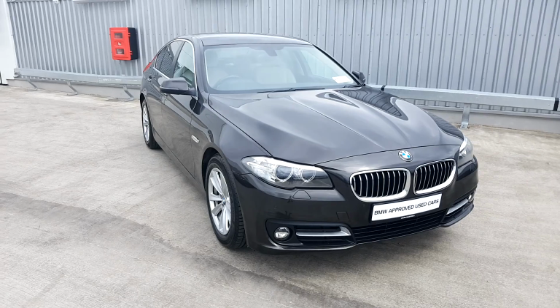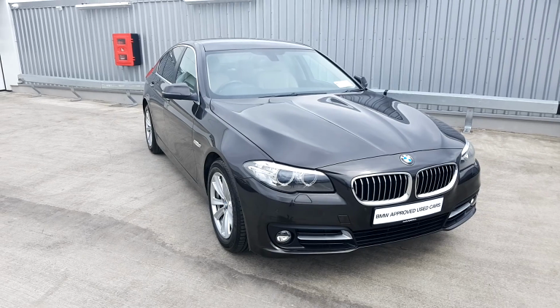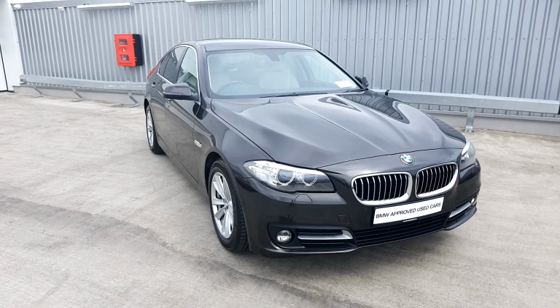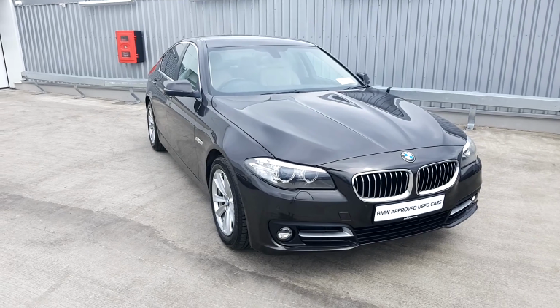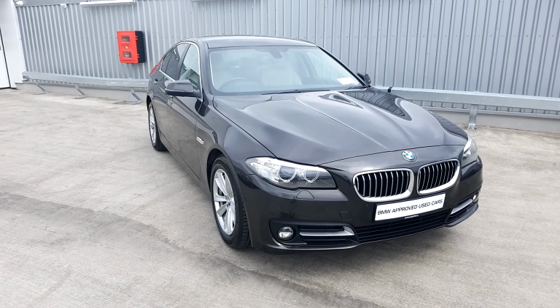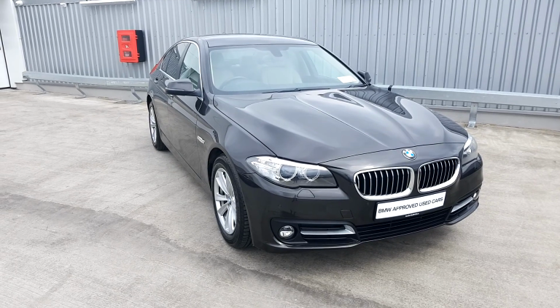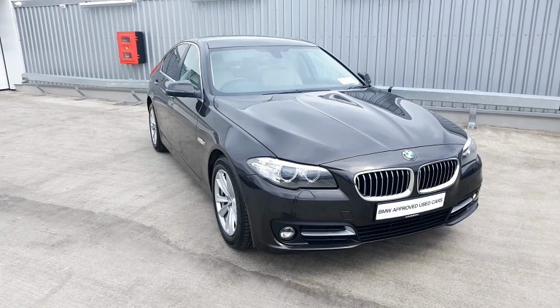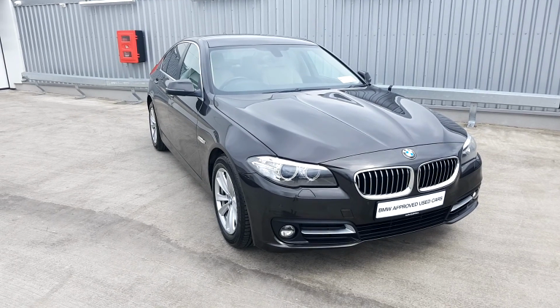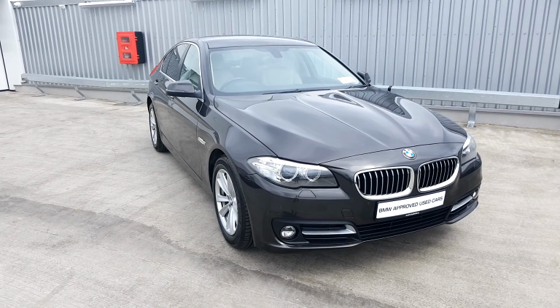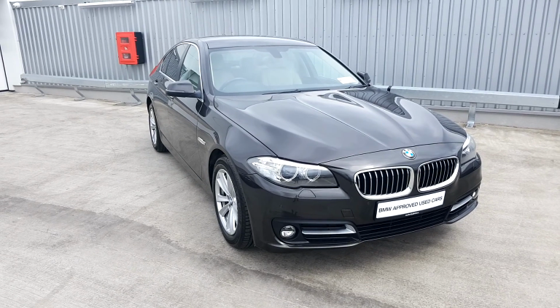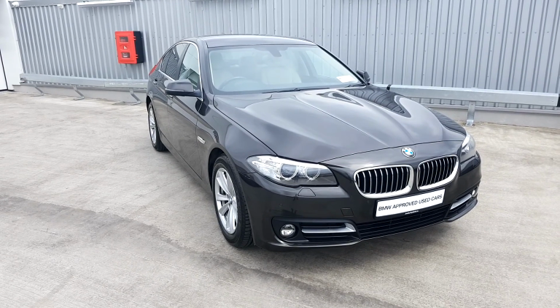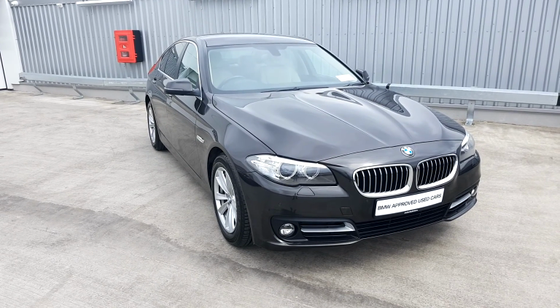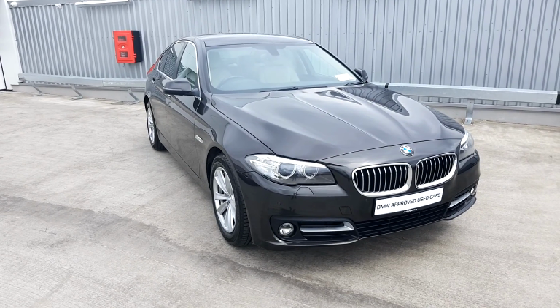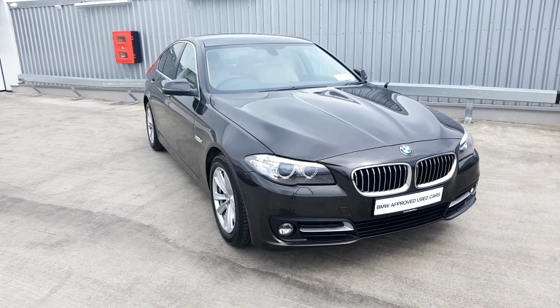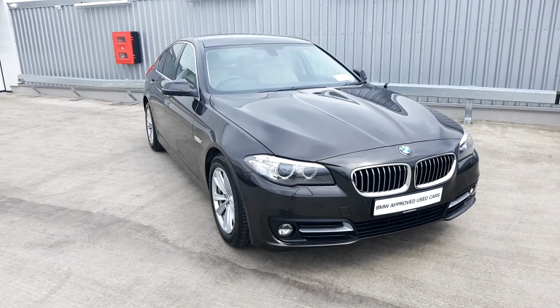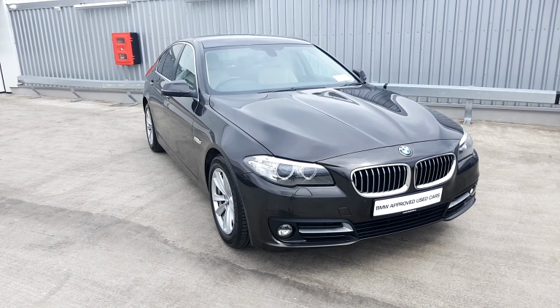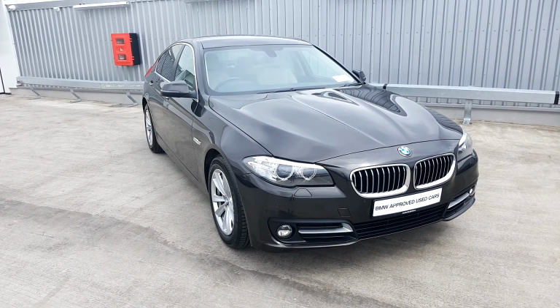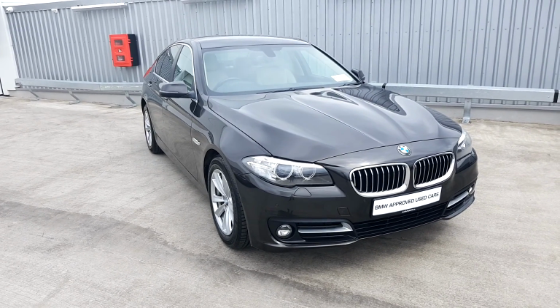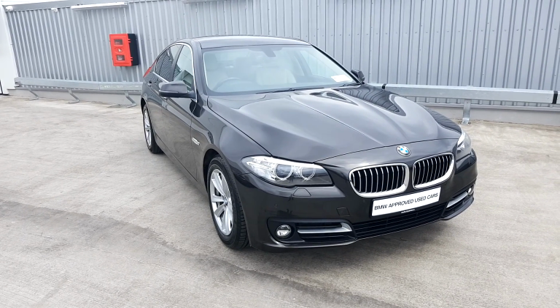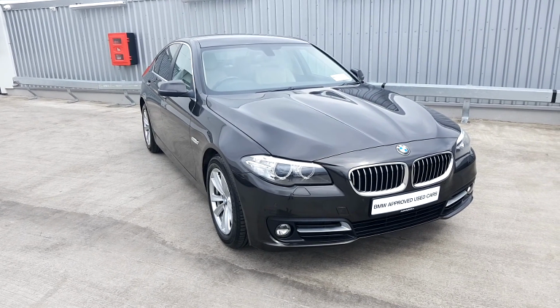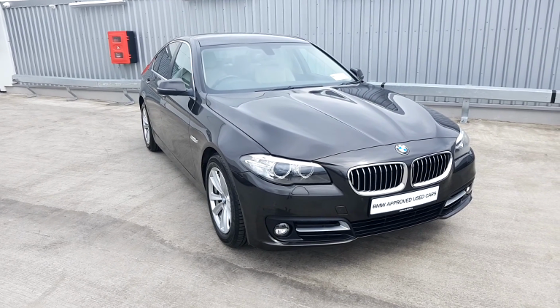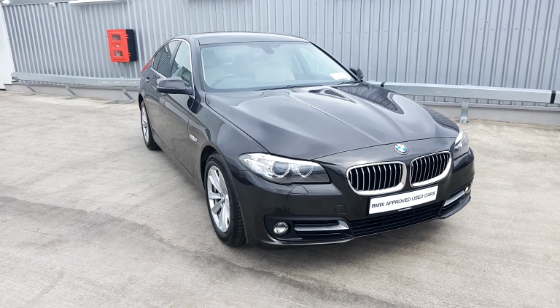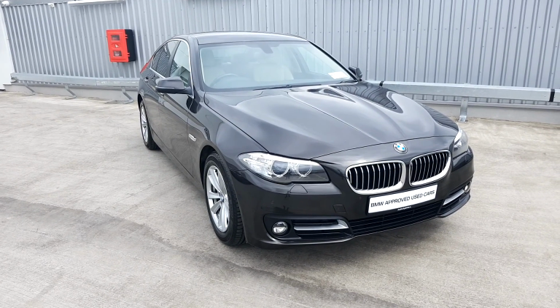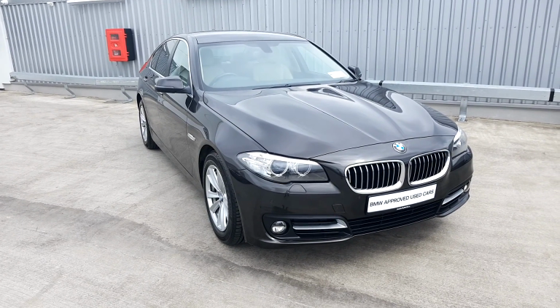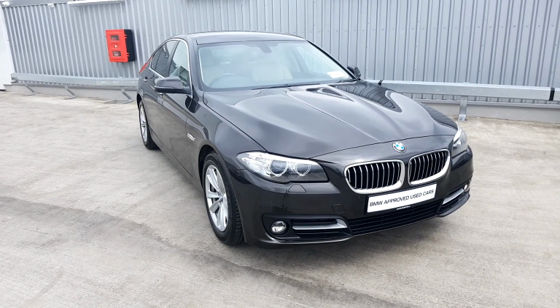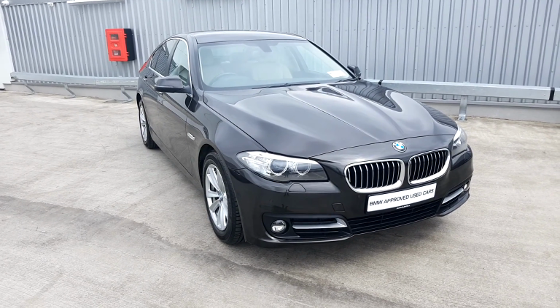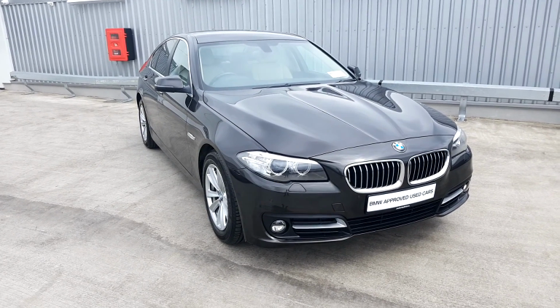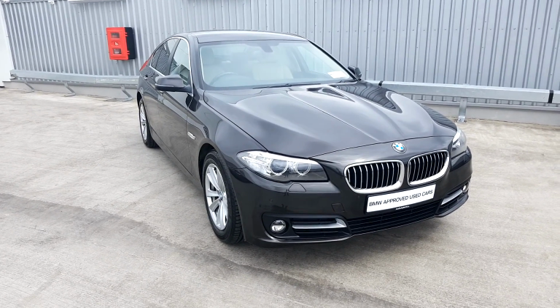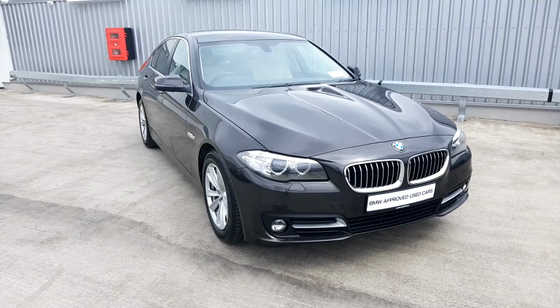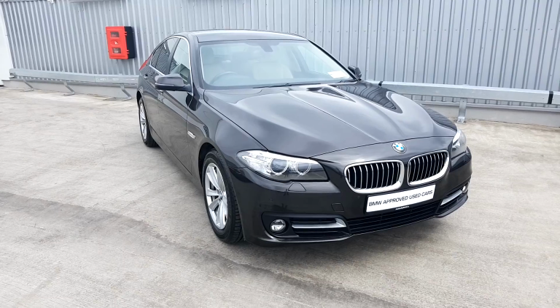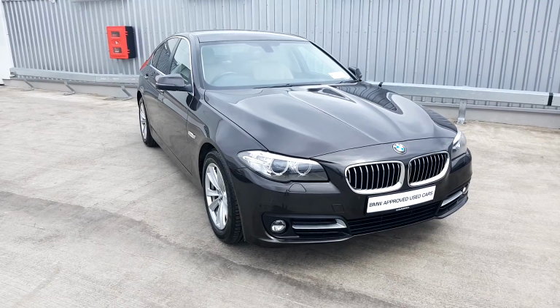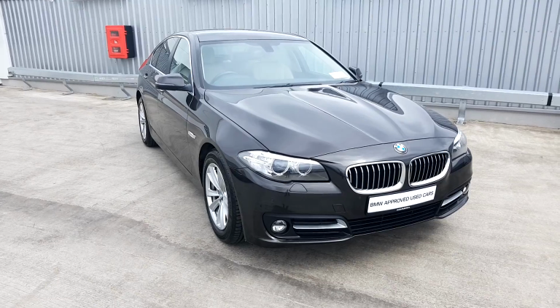Hi, Connor here at Joe Duffy BMW. Here we have today a BMW 520D SE Saloon.